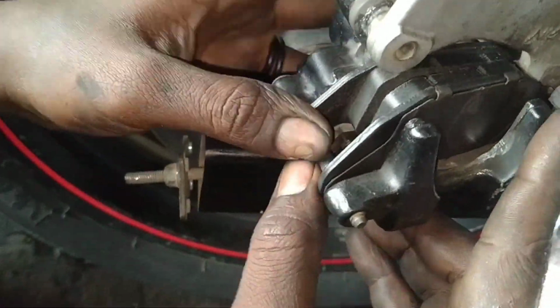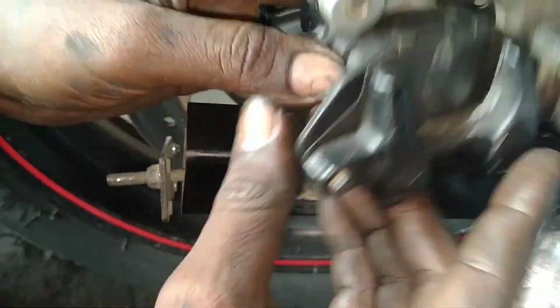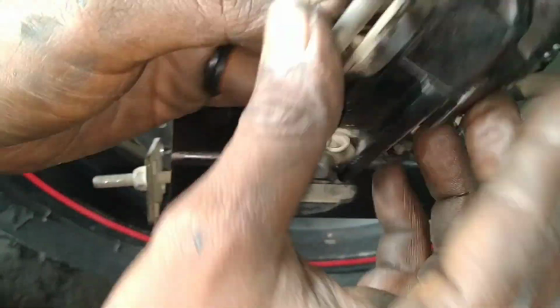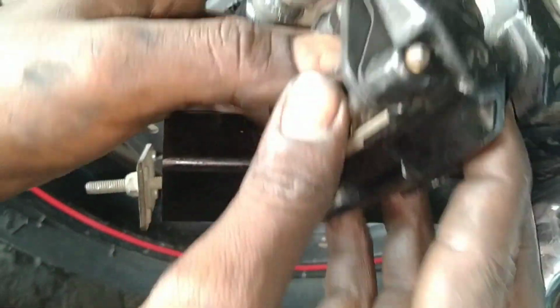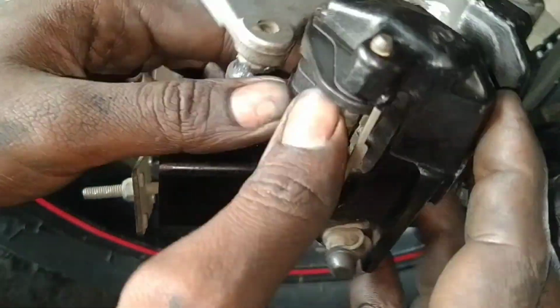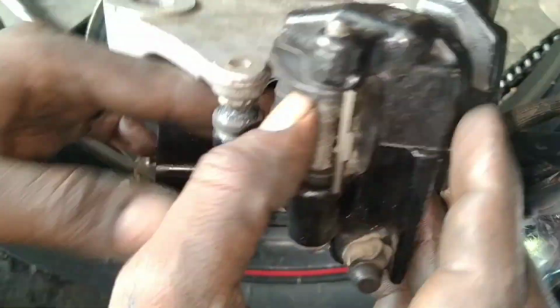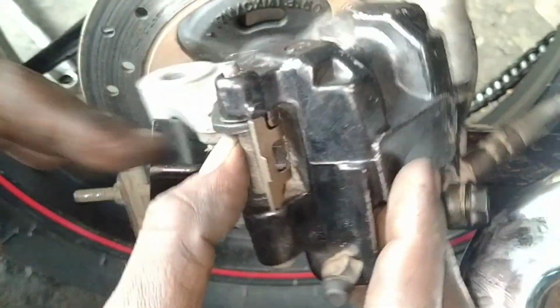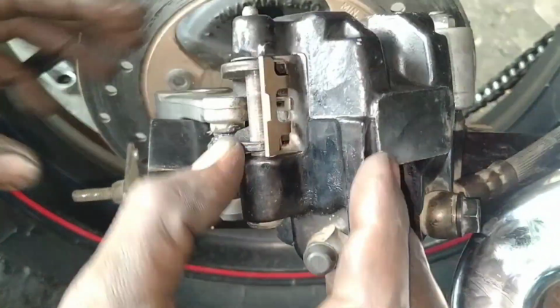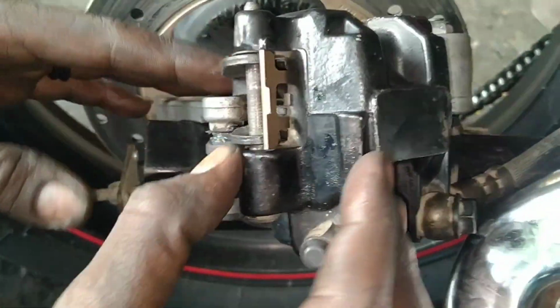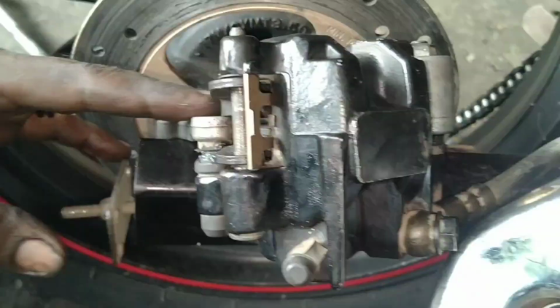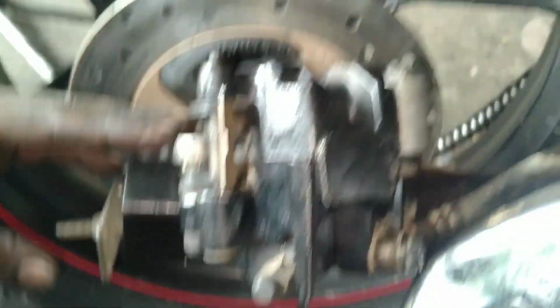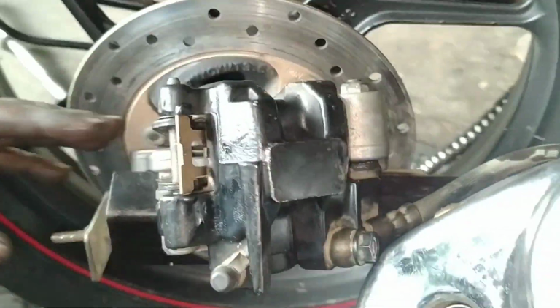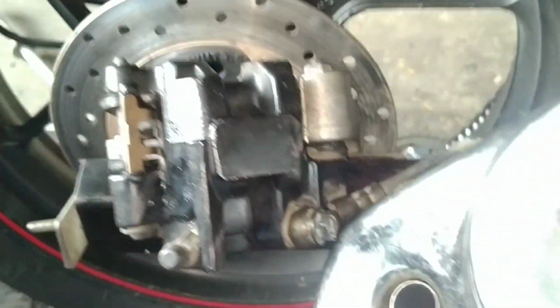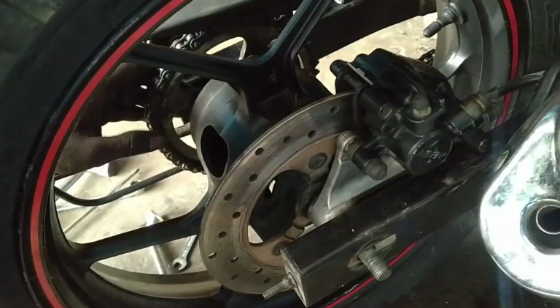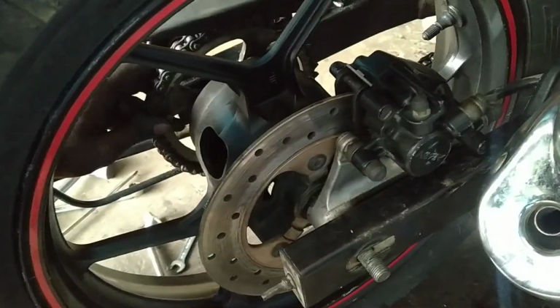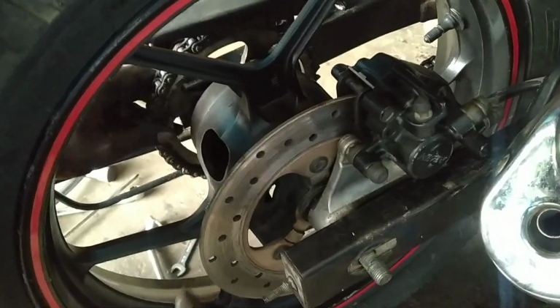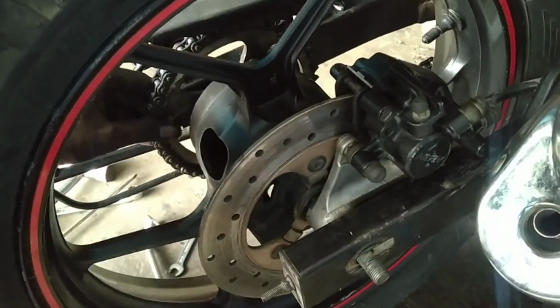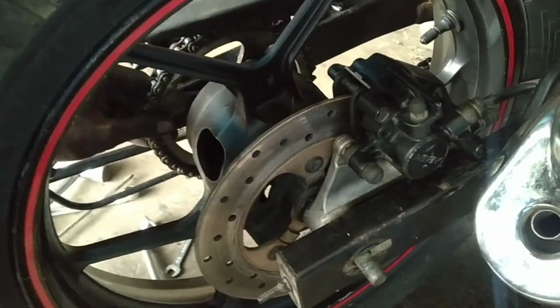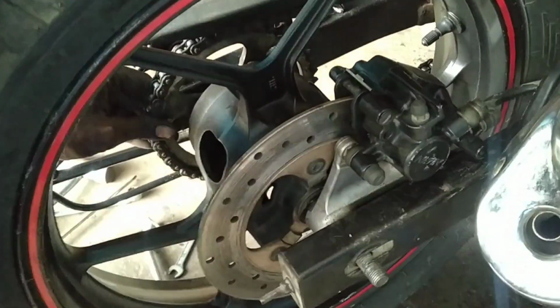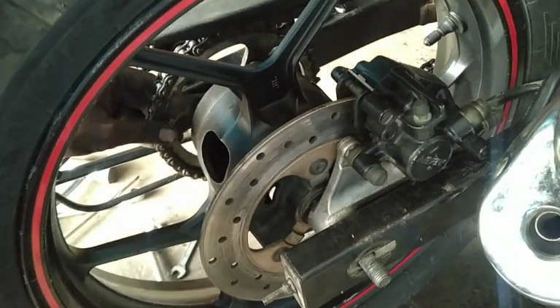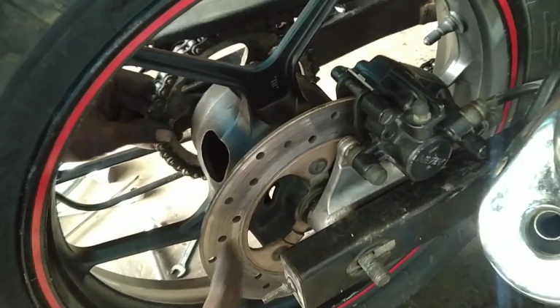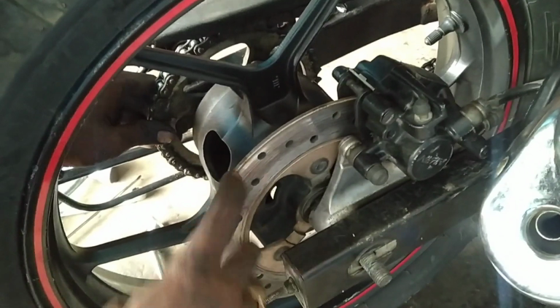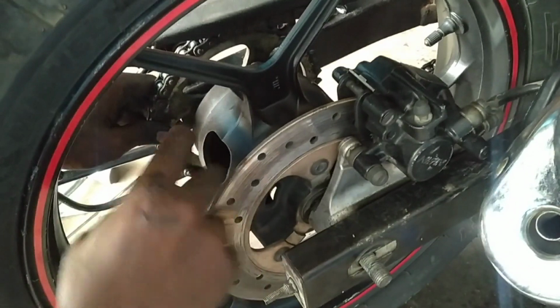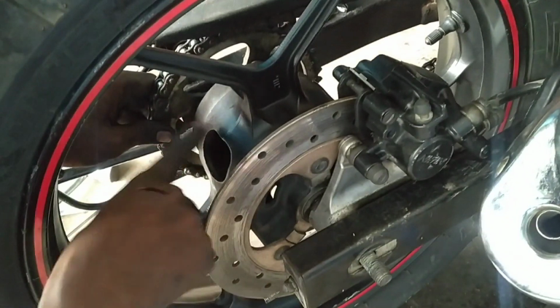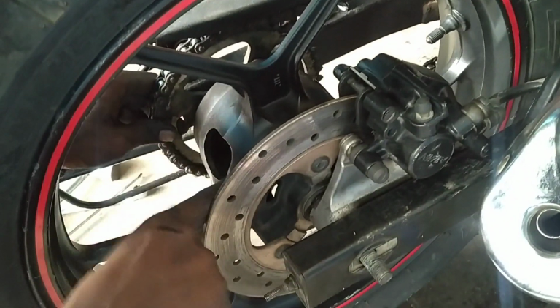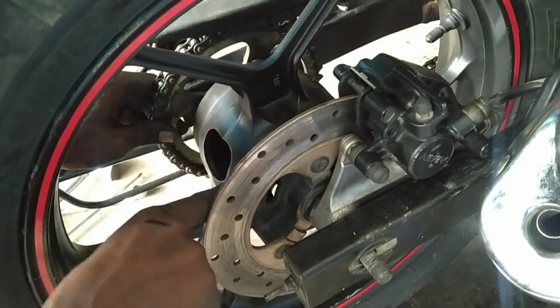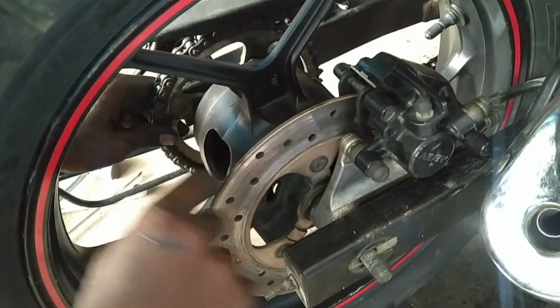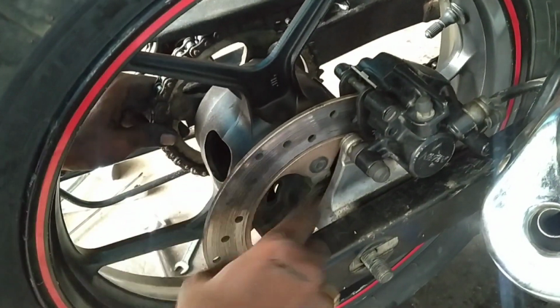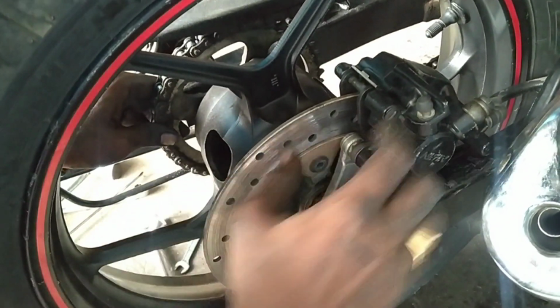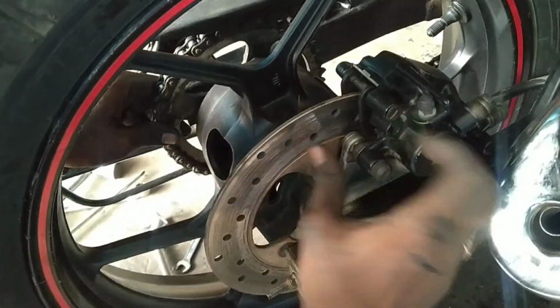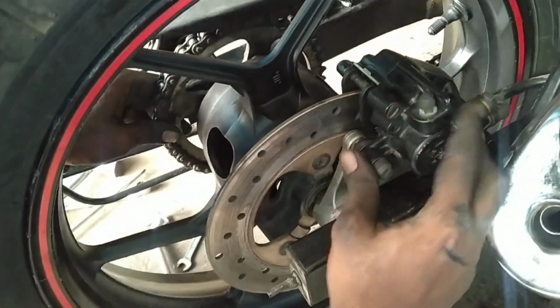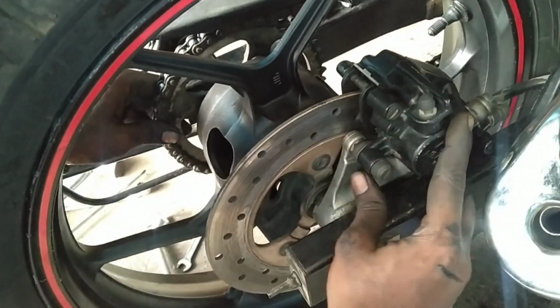This is how to start the wheel. Now this is how to do this wheel. So now we need to start the wheel and tighten the disc mount.